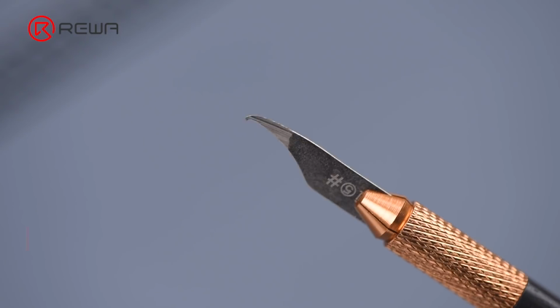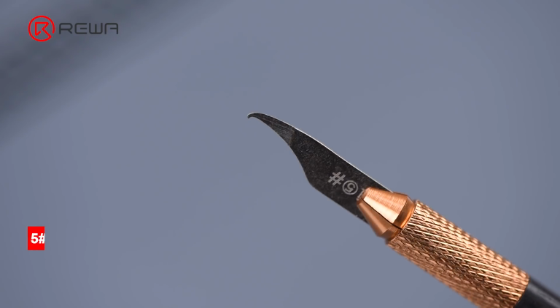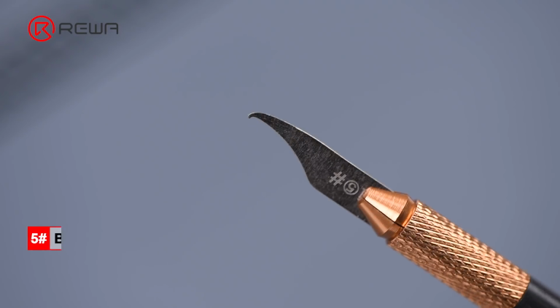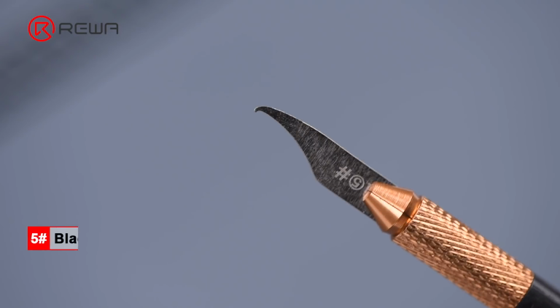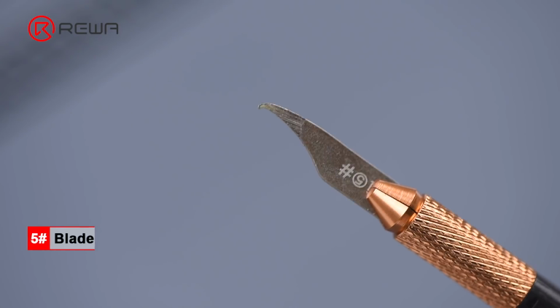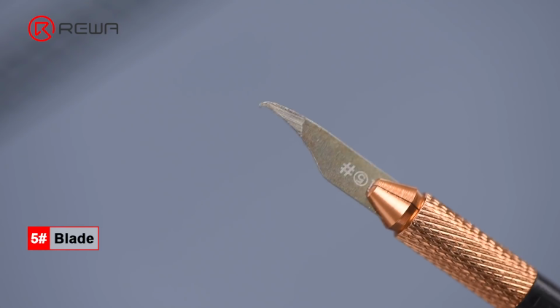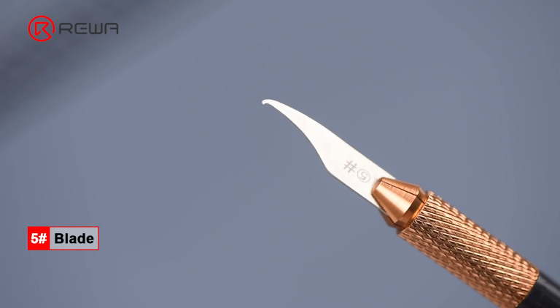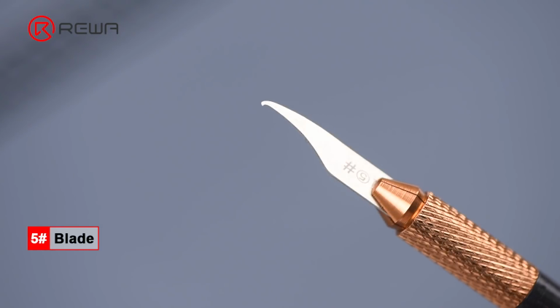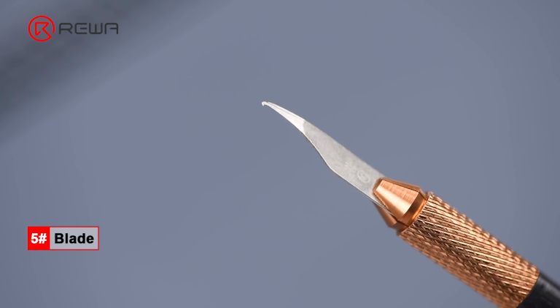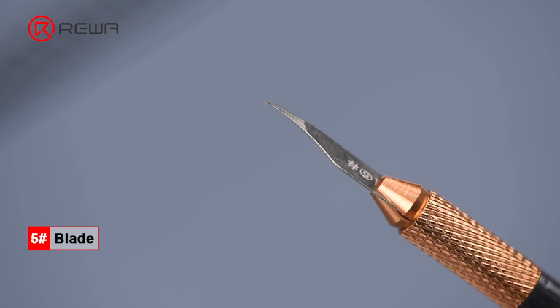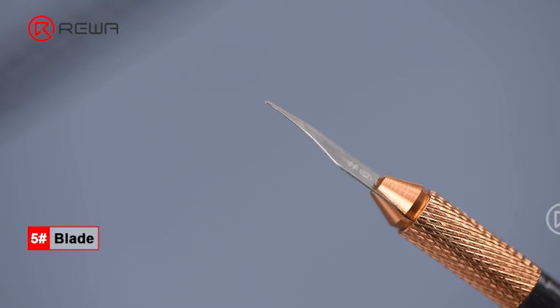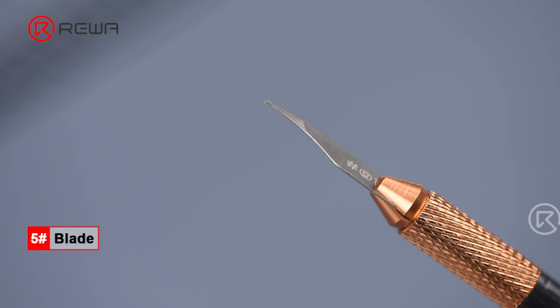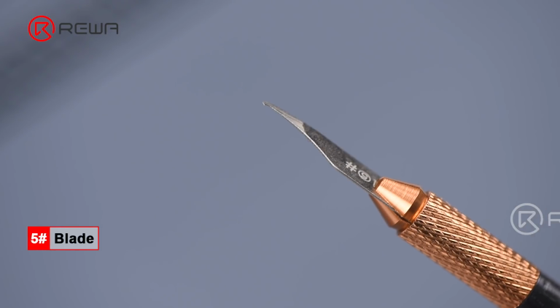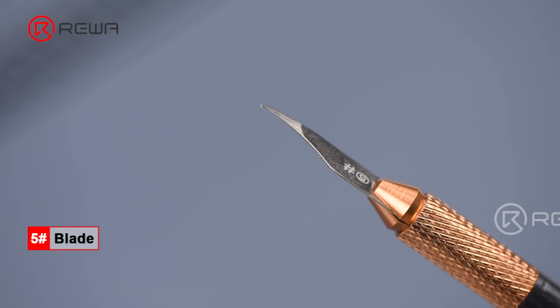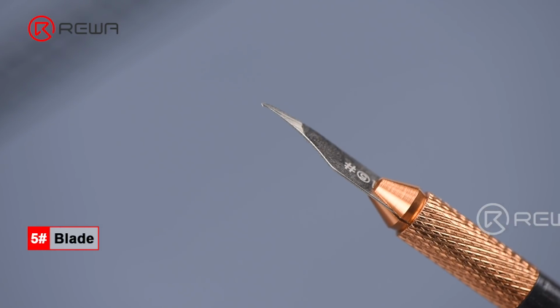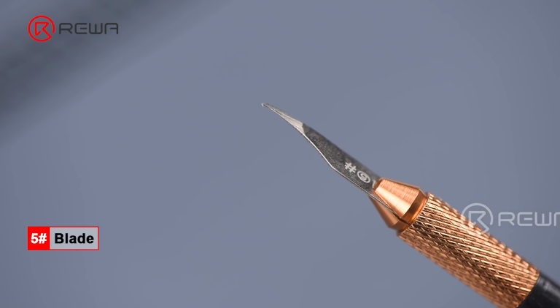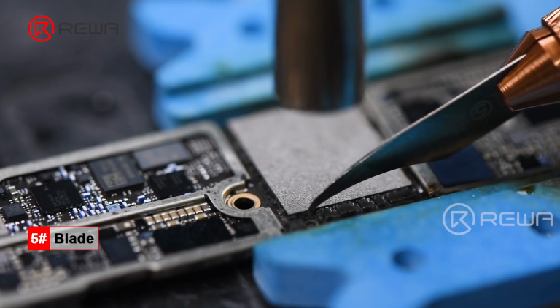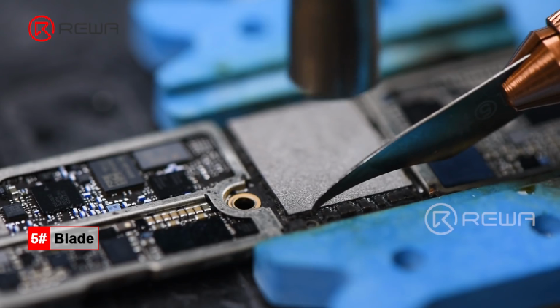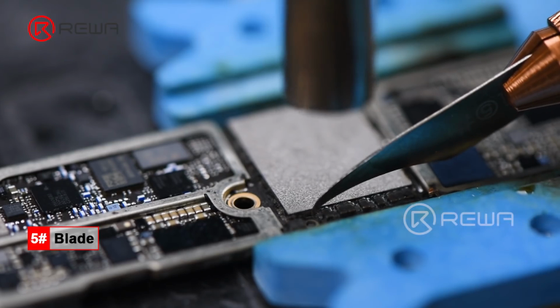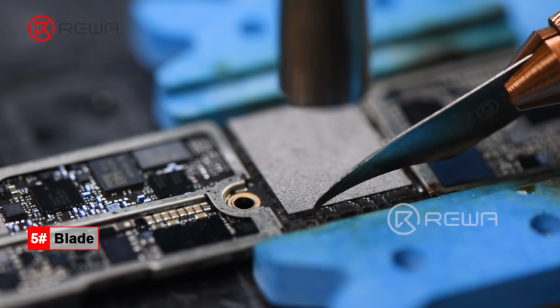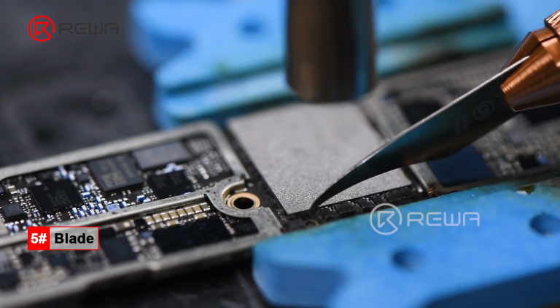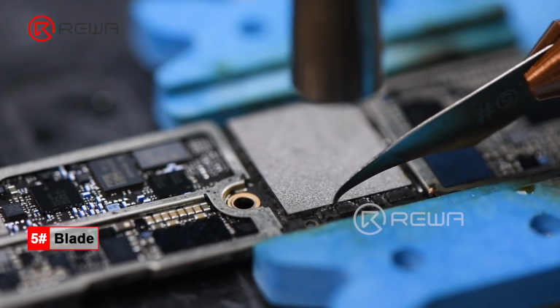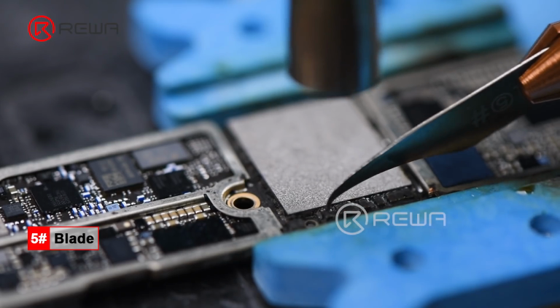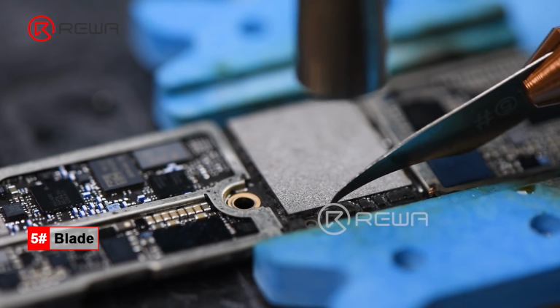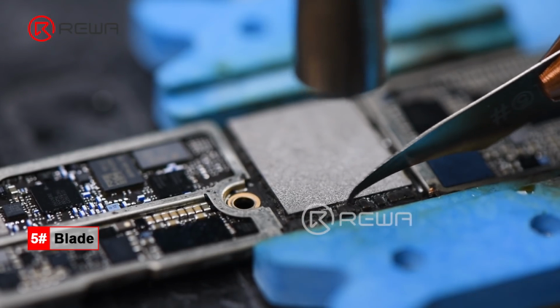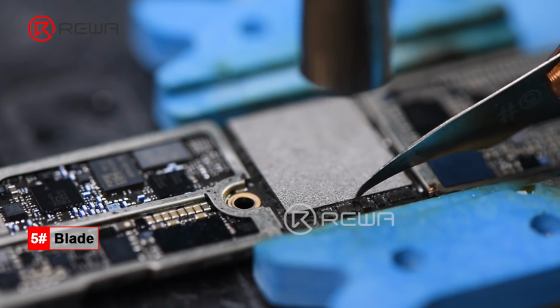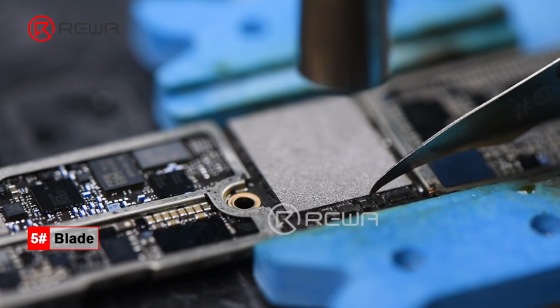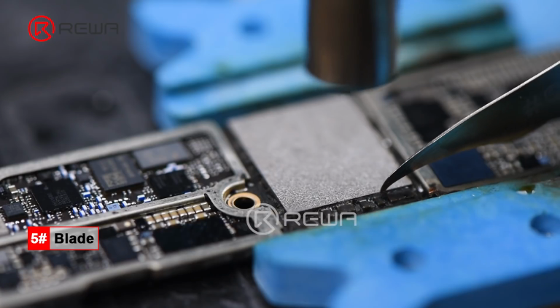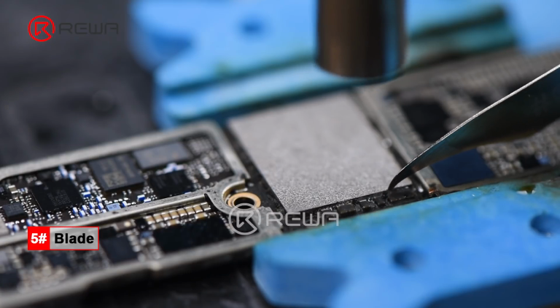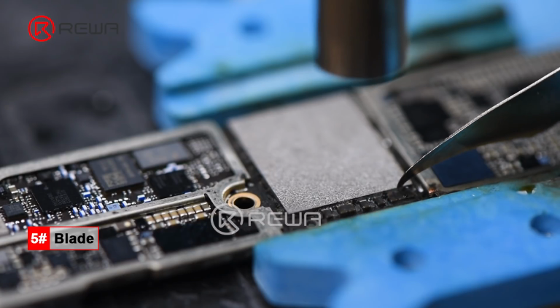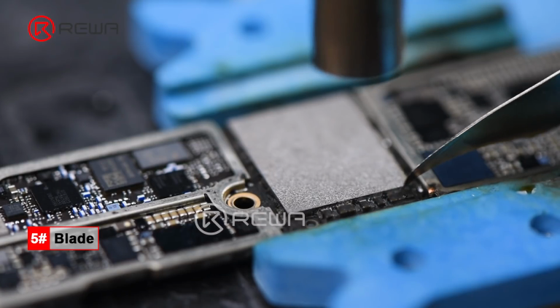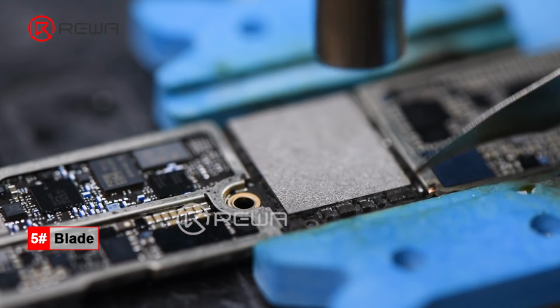Blade No. 5 is mainly used for removing sealing adhesive around chips.